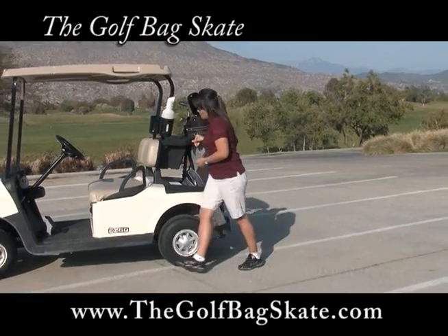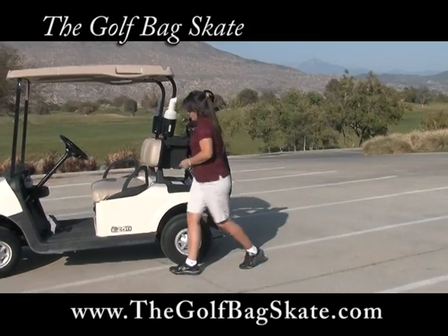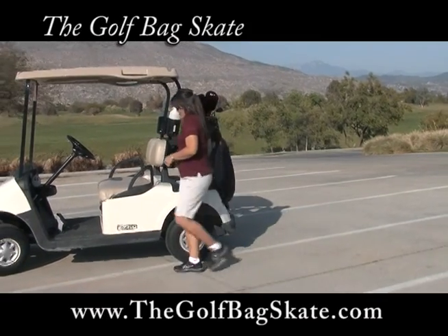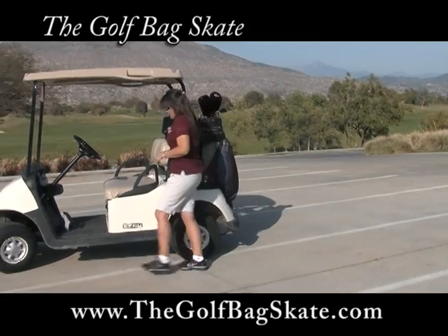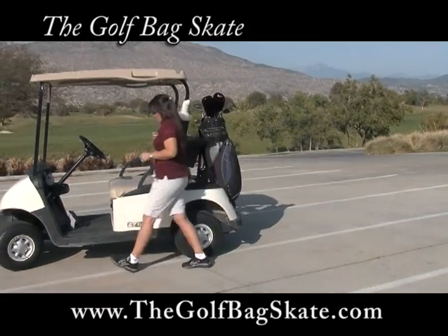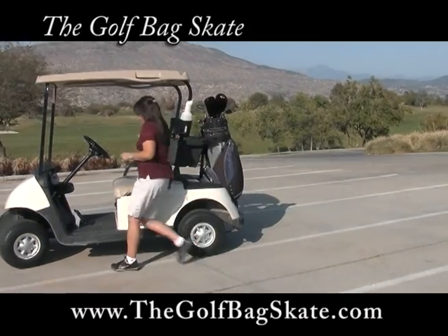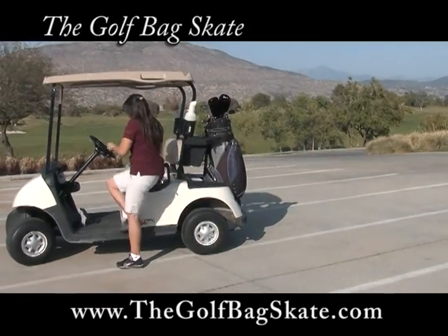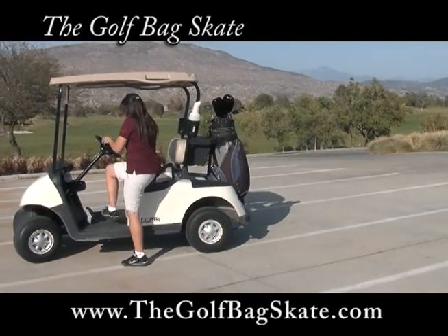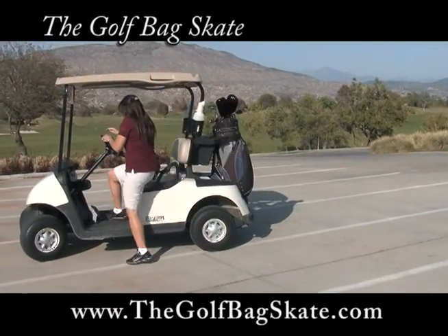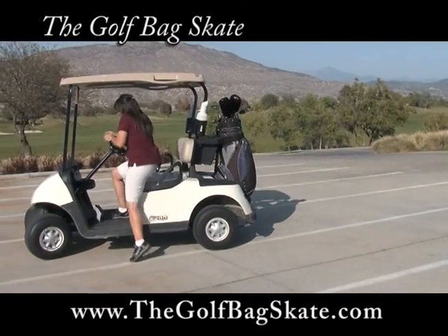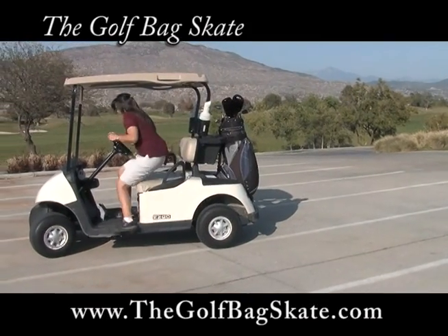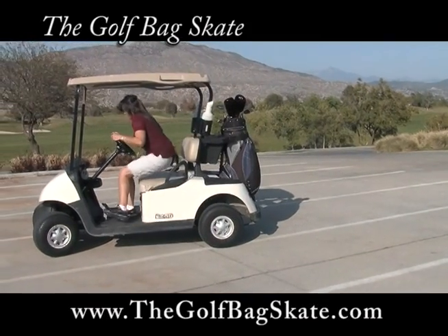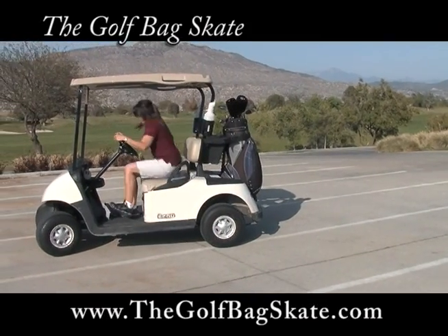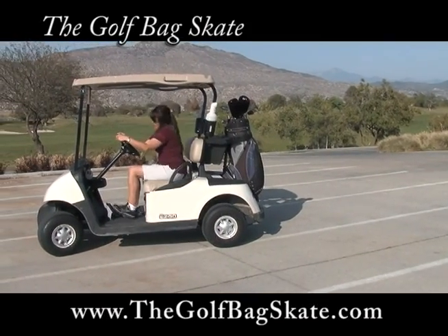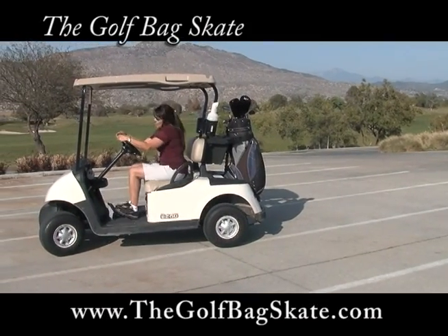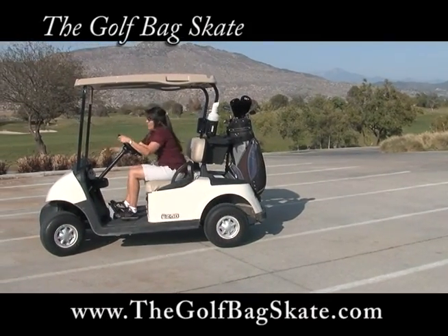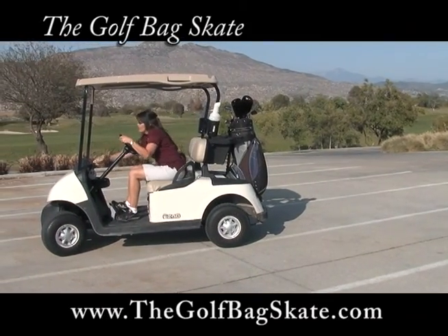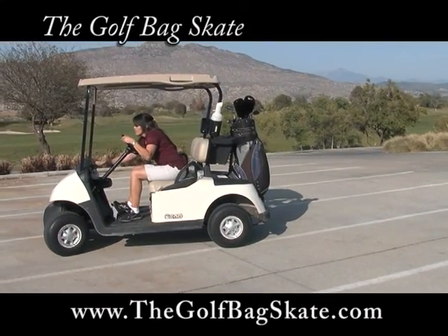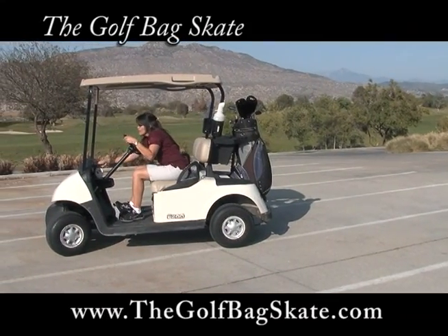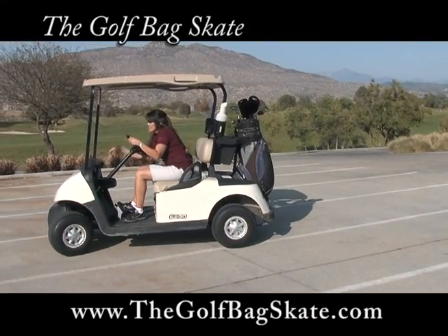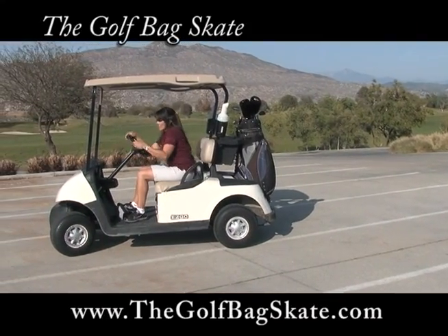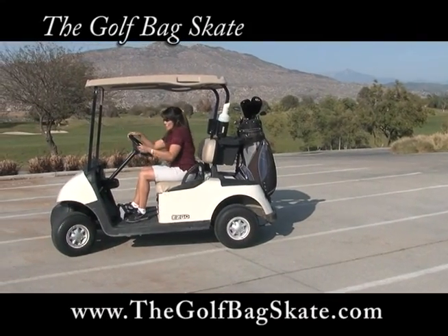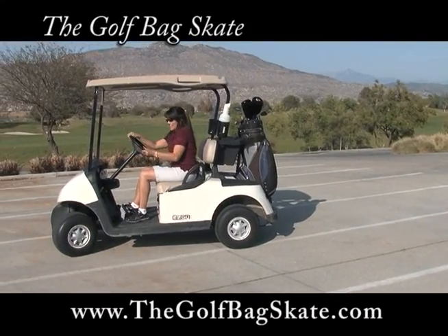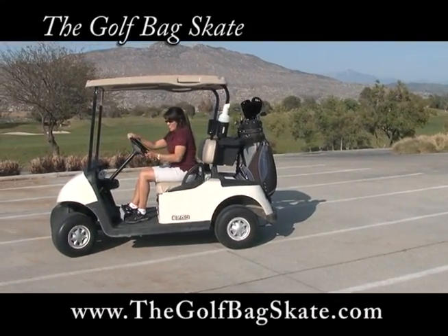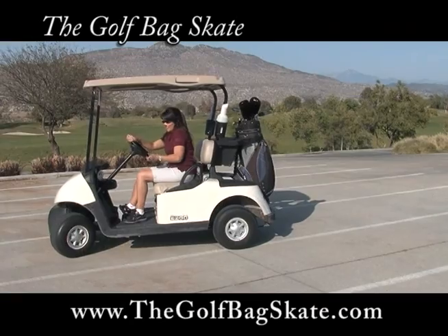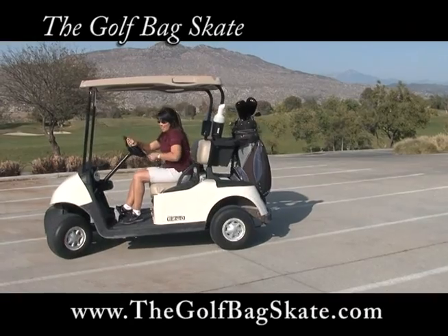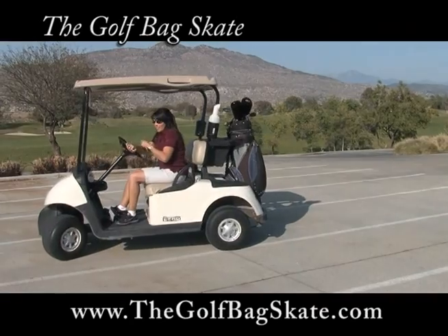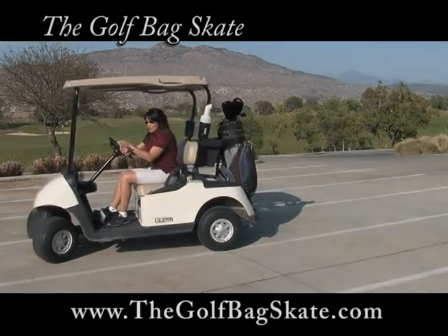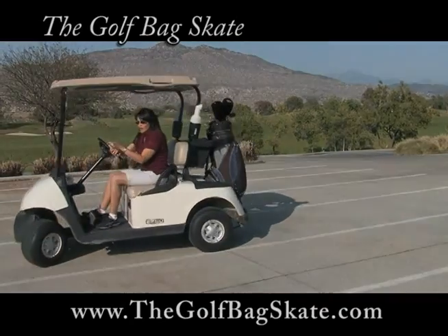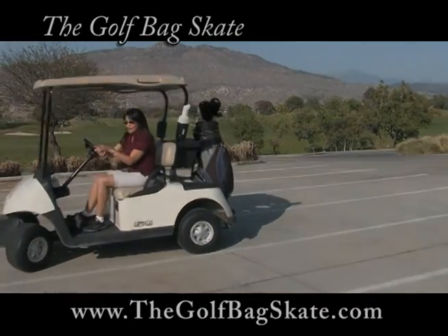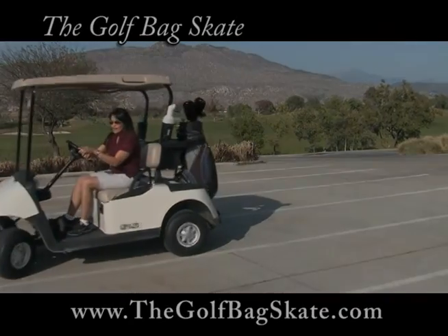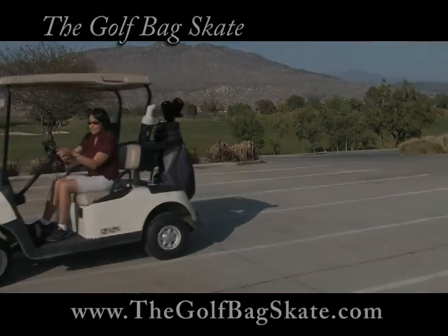Roll your heavy golf bag with ease. Visit our website at thegolfbagskate.com.